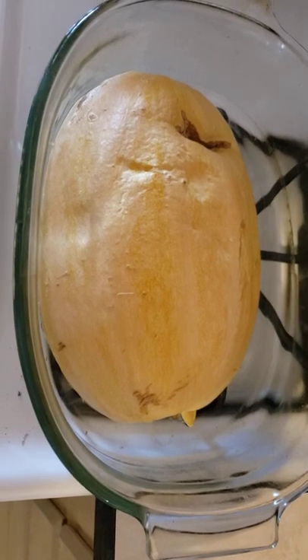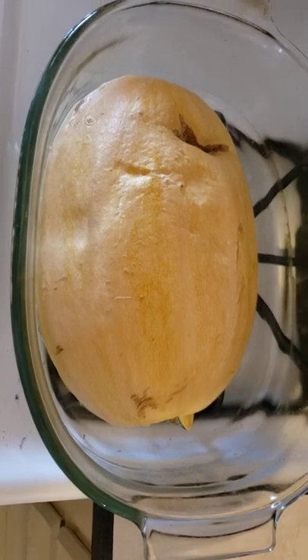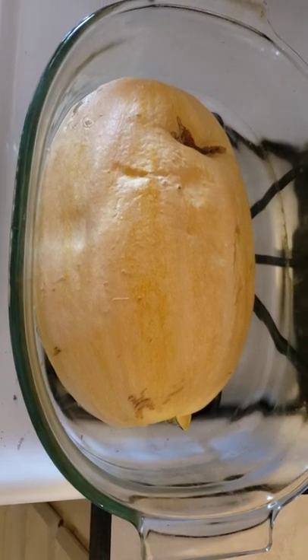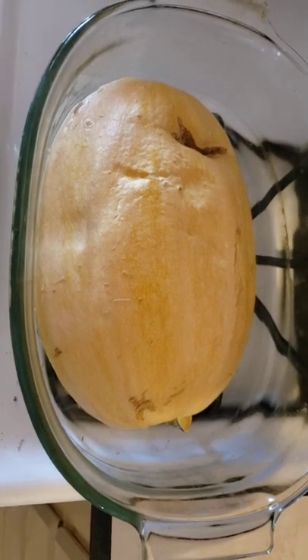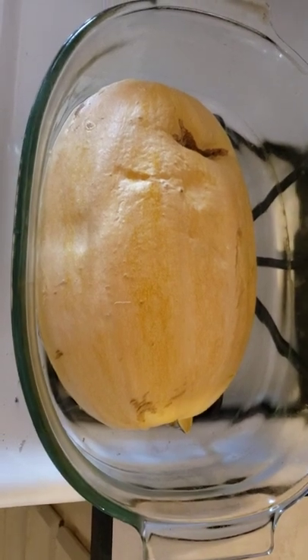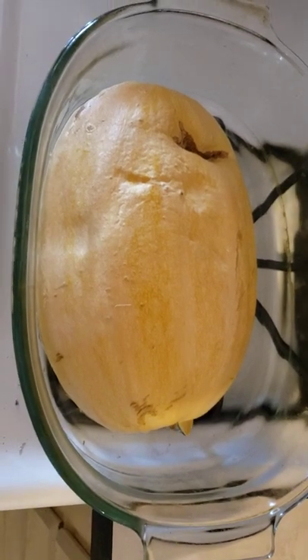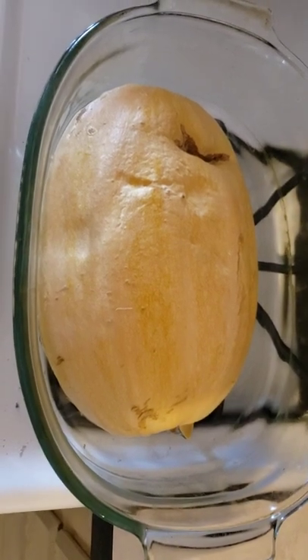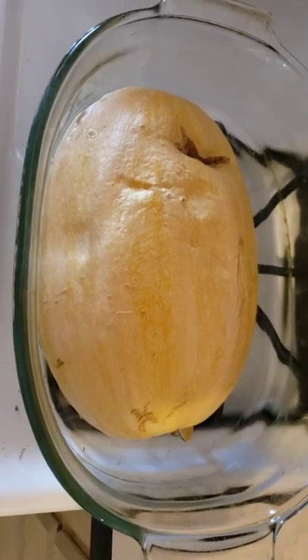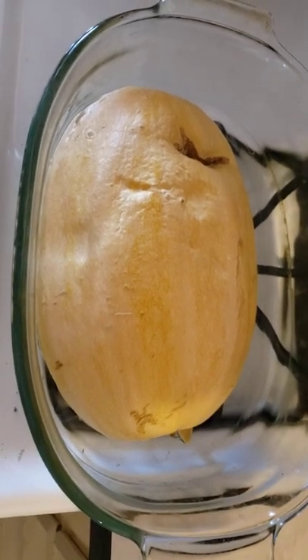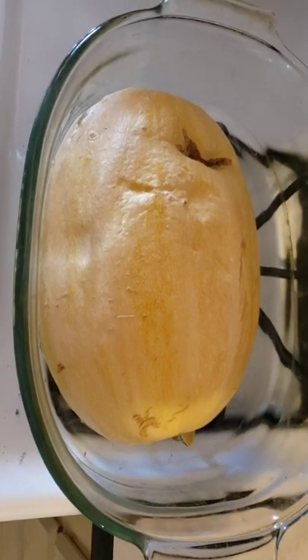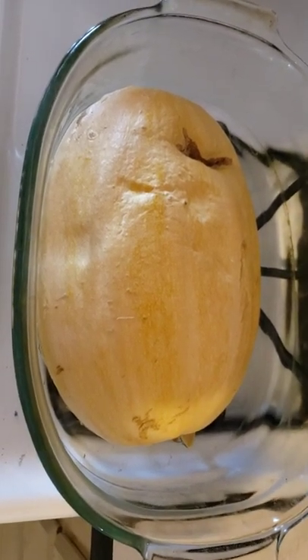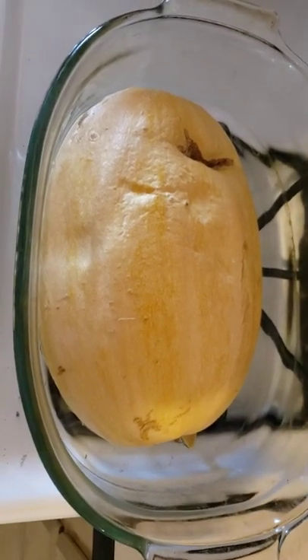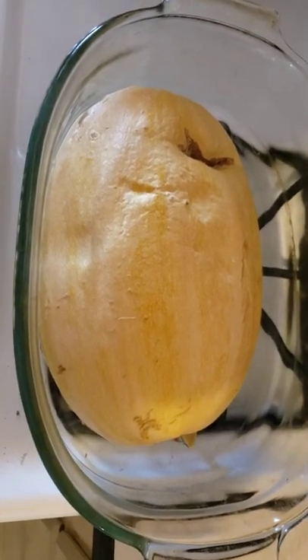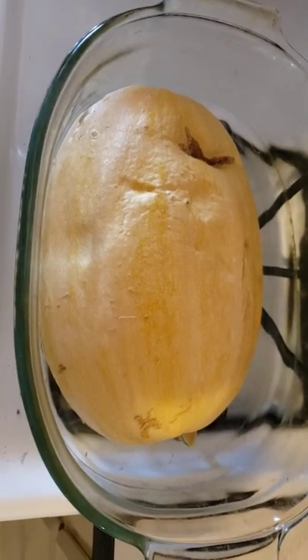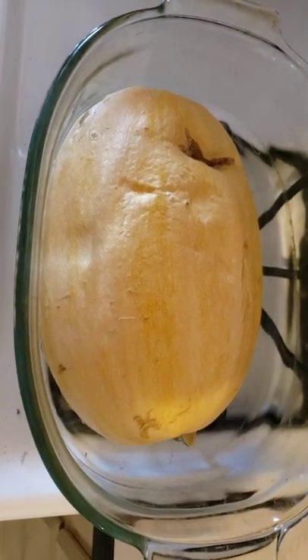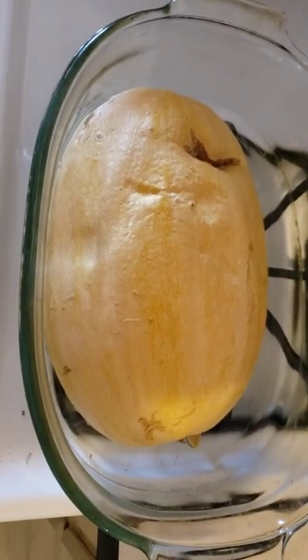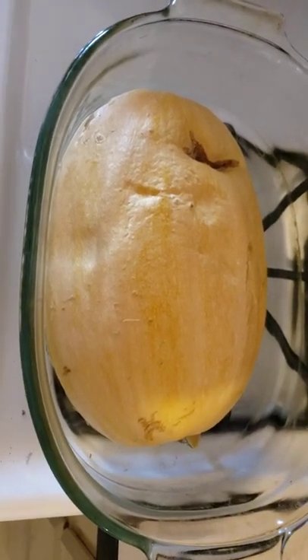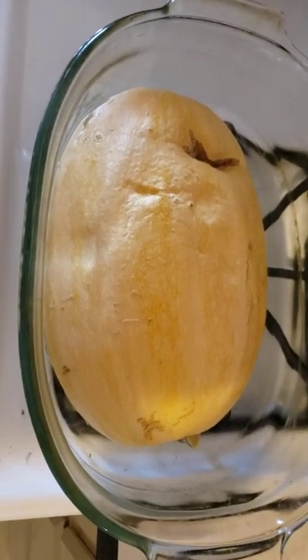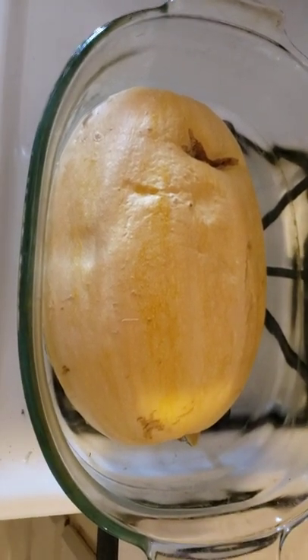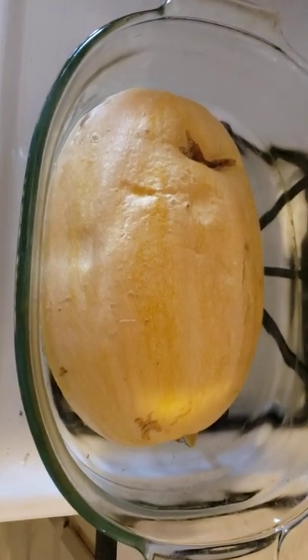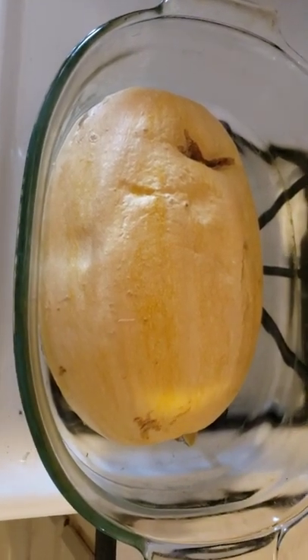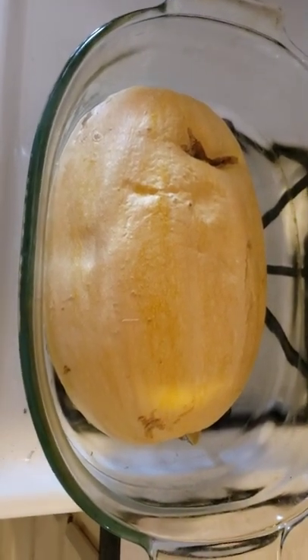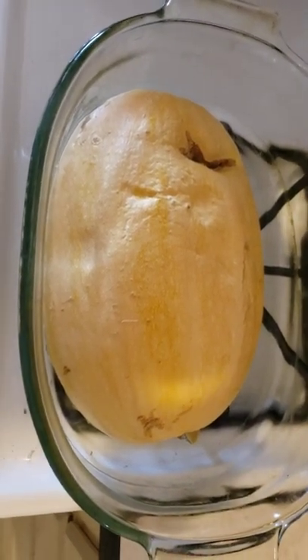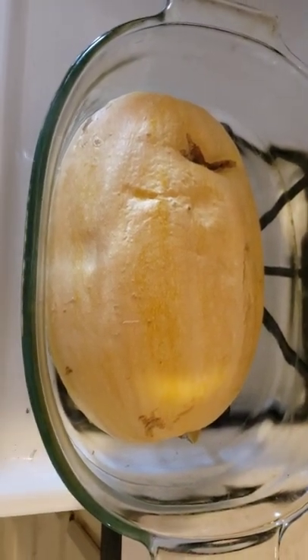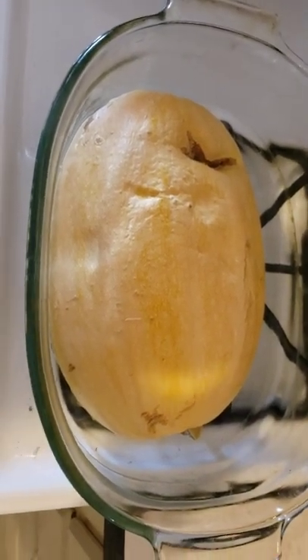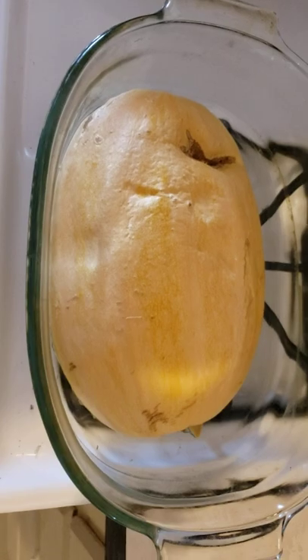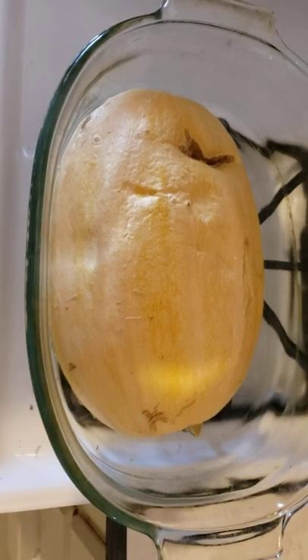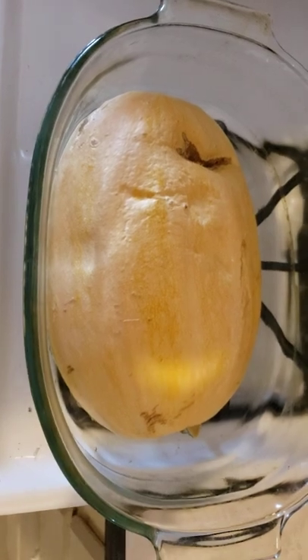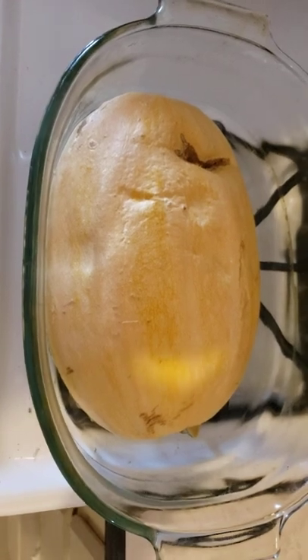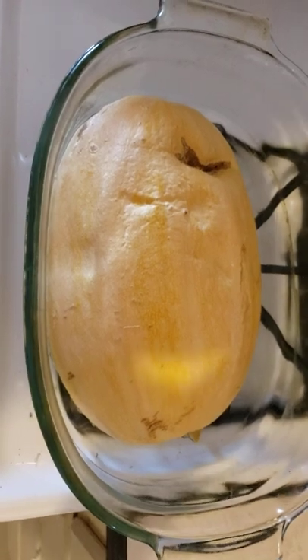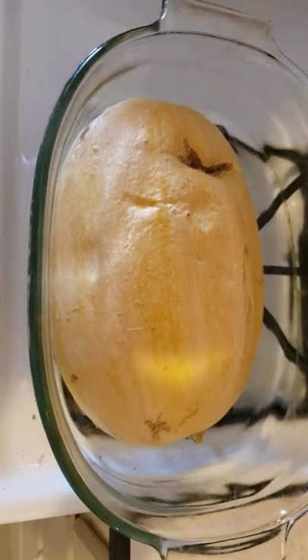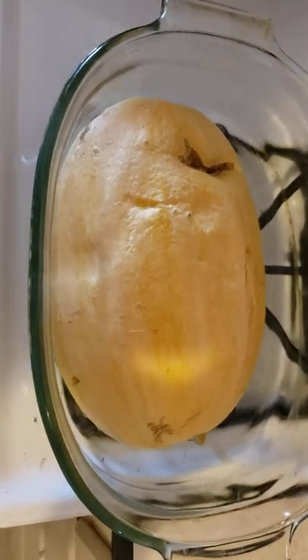So once you've picked your spaghetti squash, cut it in half and baked it in the oven for about an hour on 350,